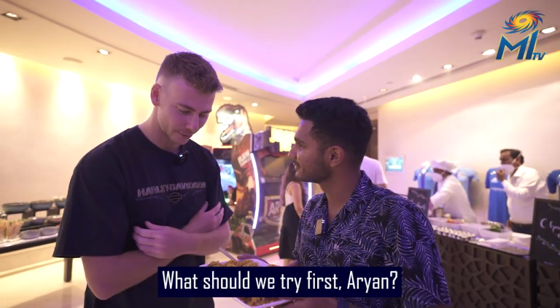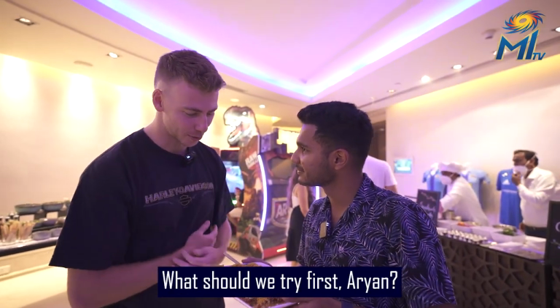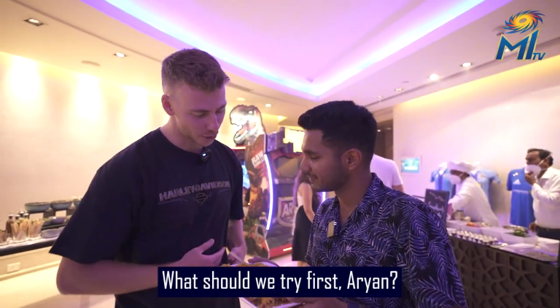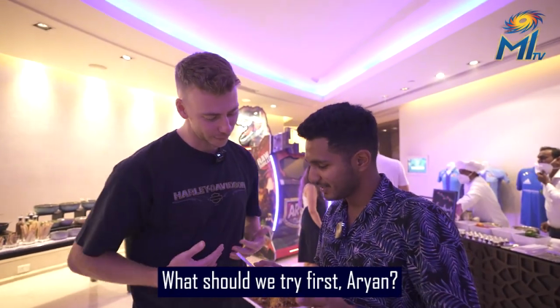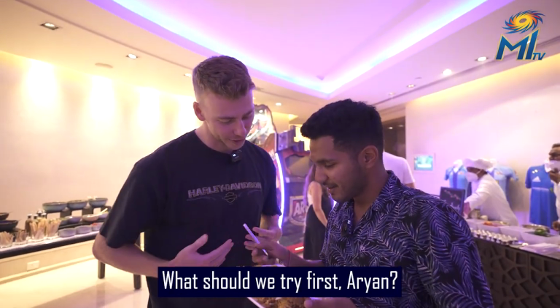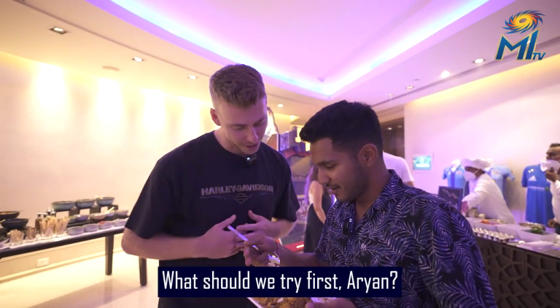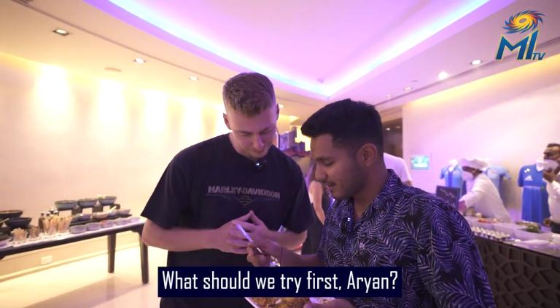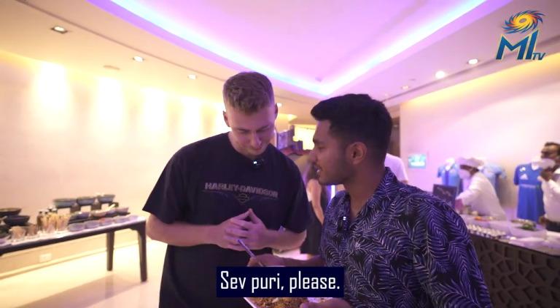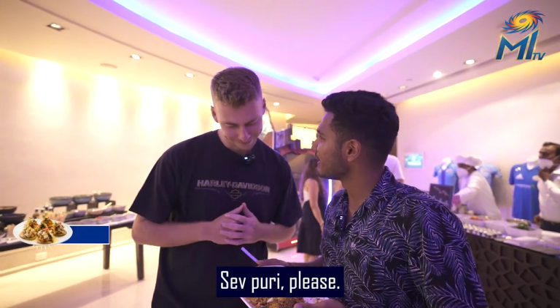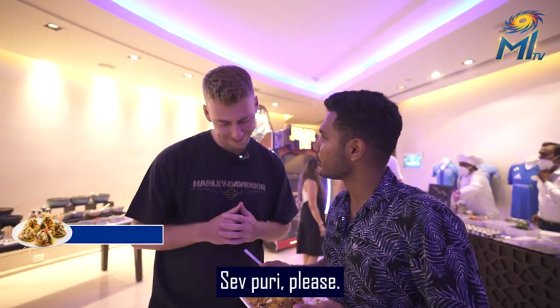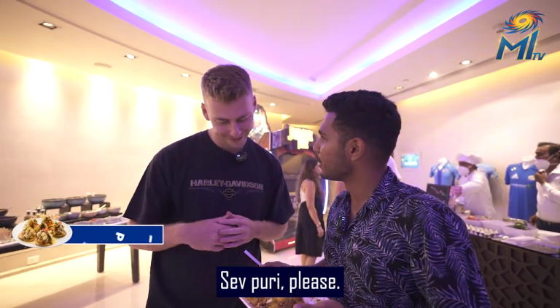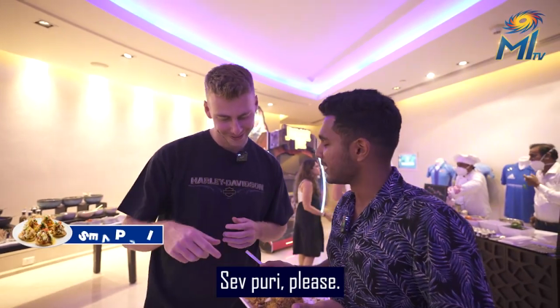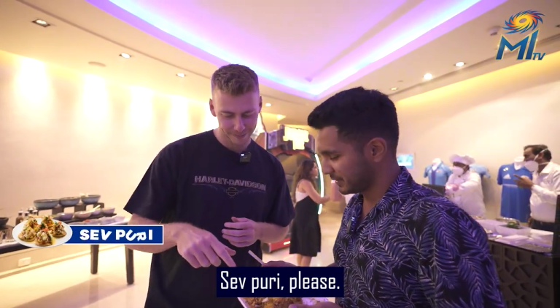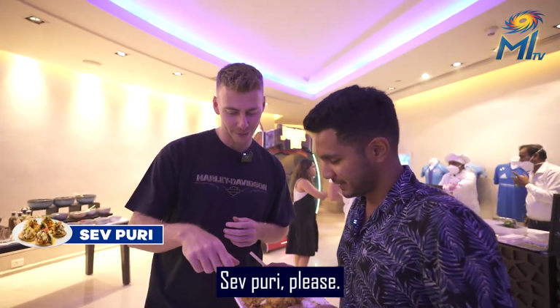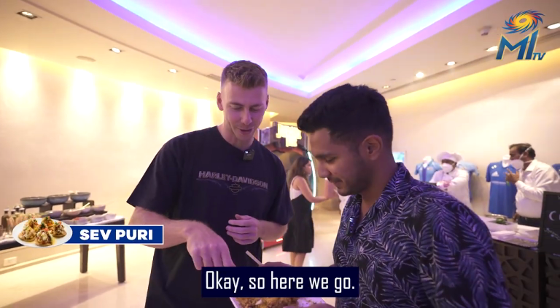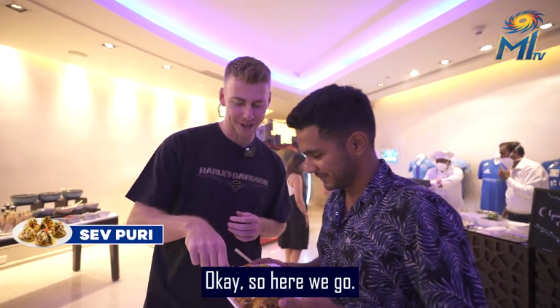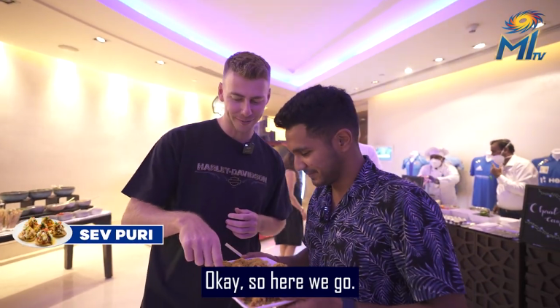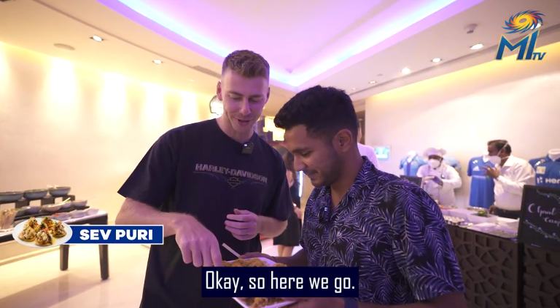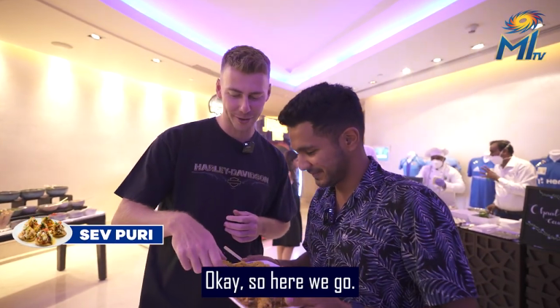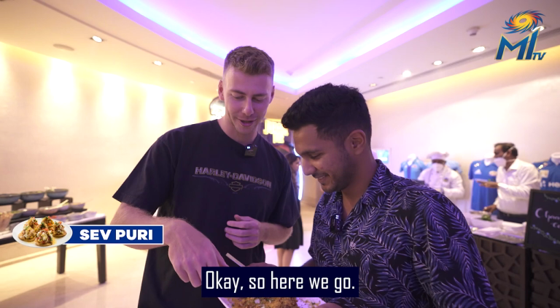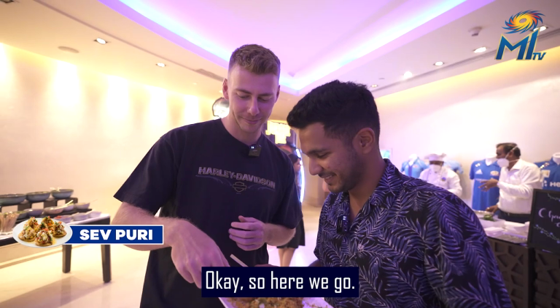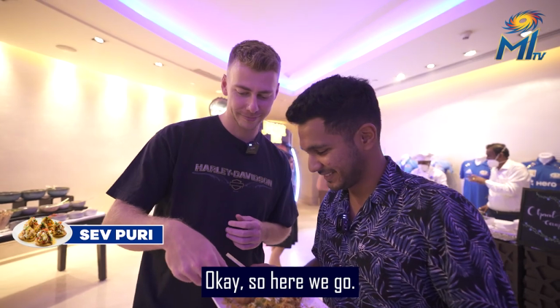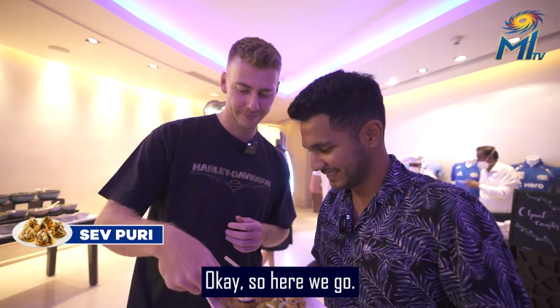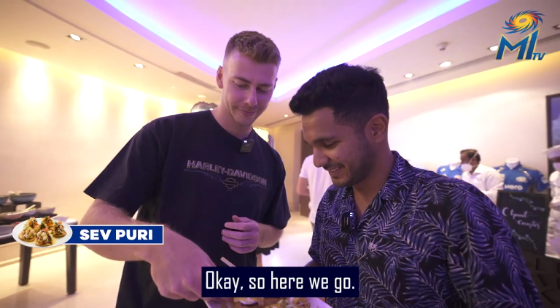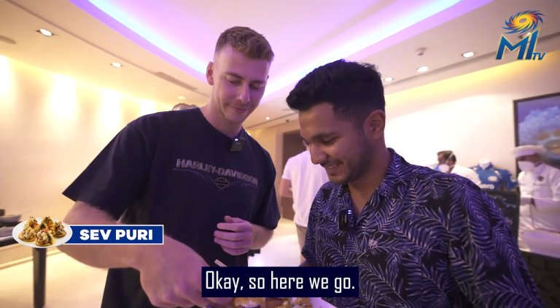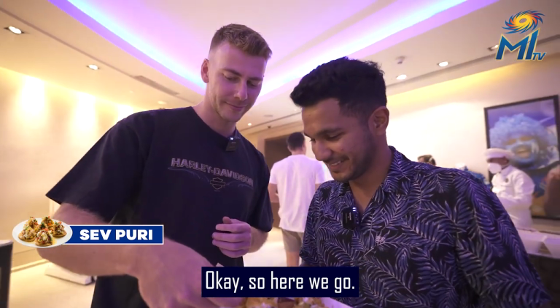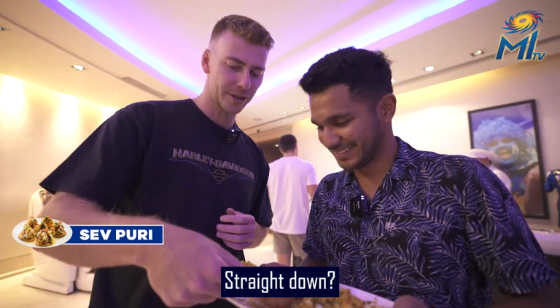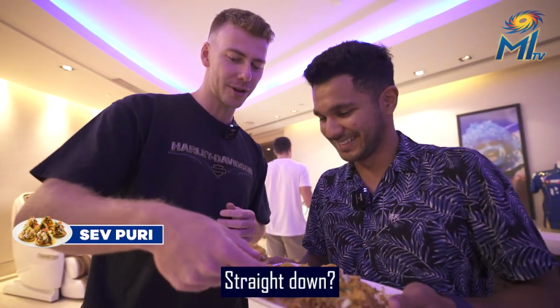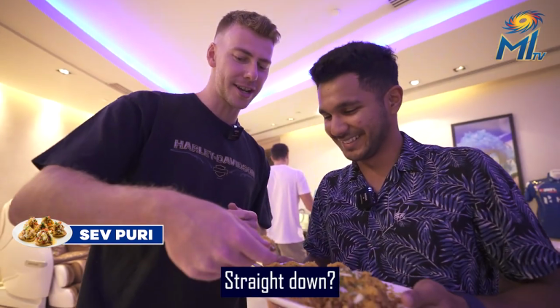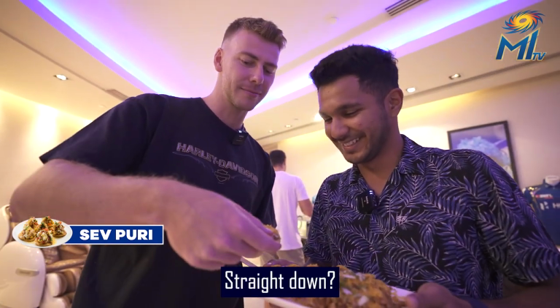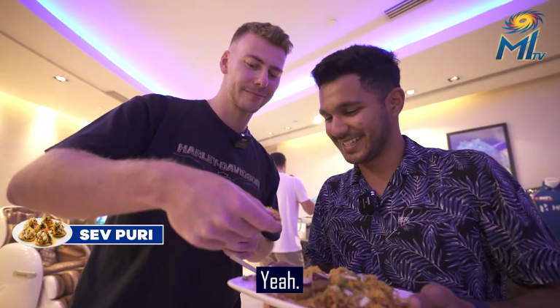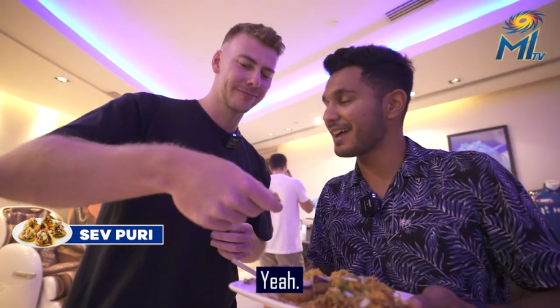What should we try first, Ayaan? Sev Puri please. Okay, so there we go. Straight down? Yeah.